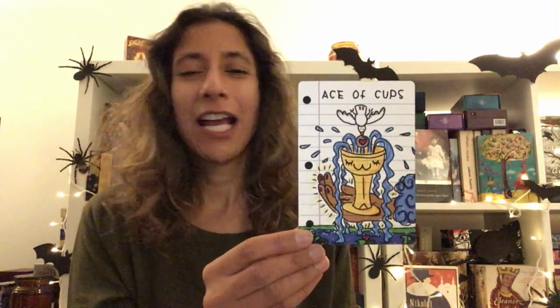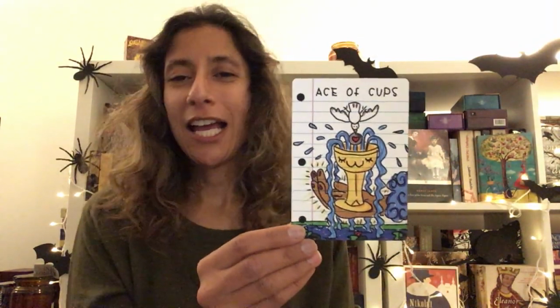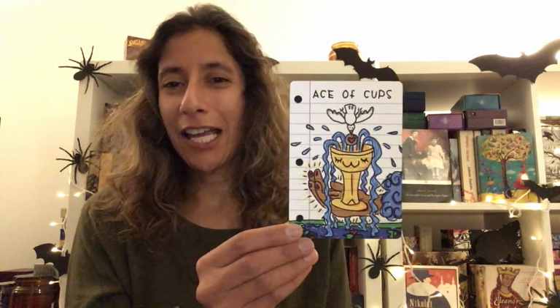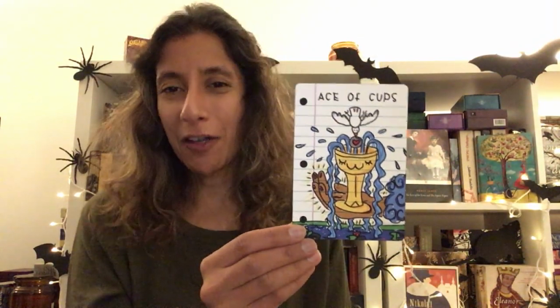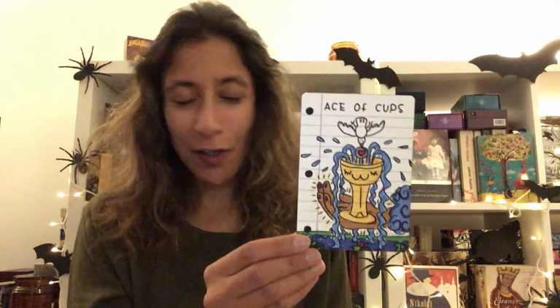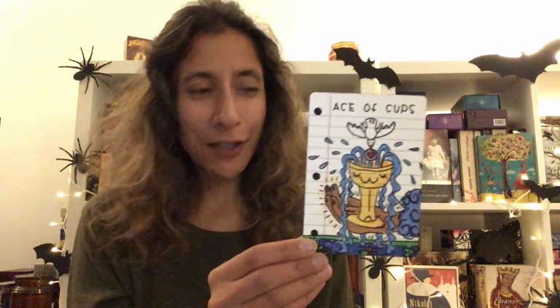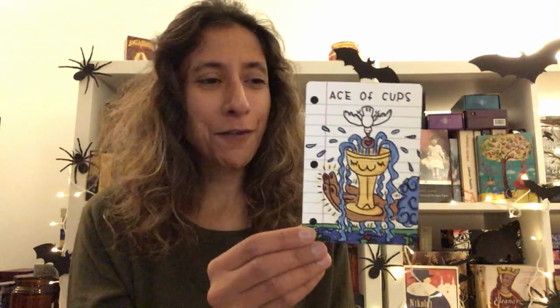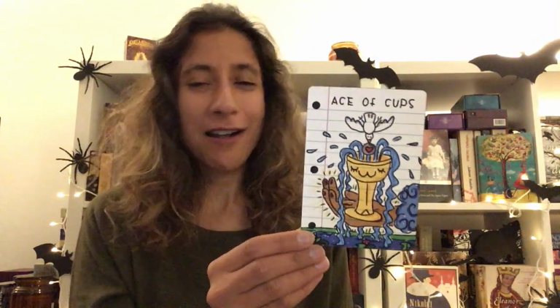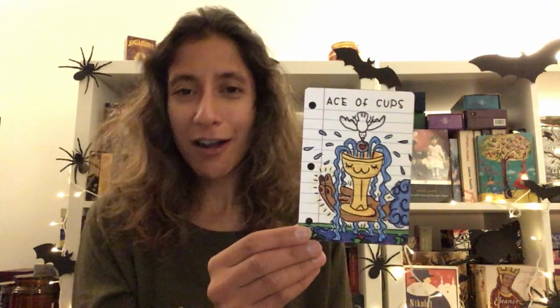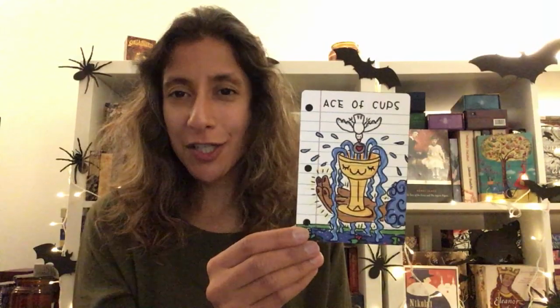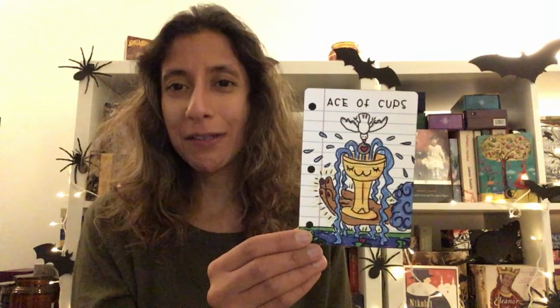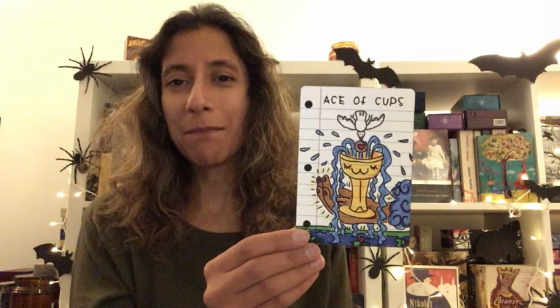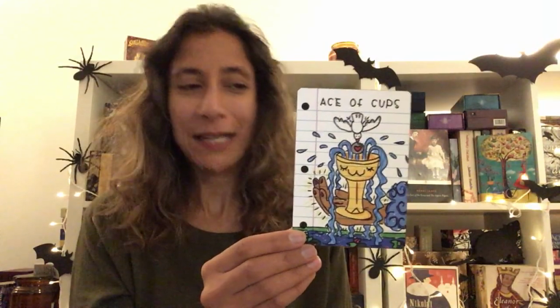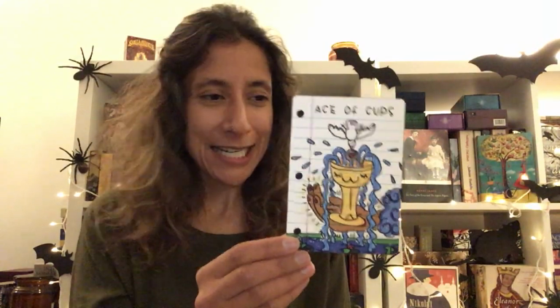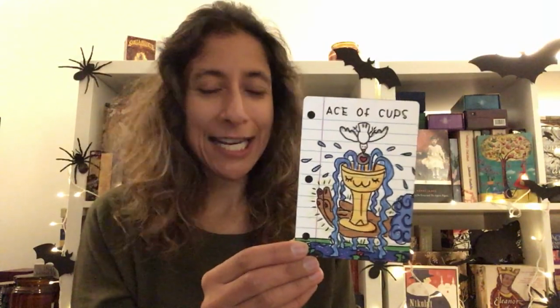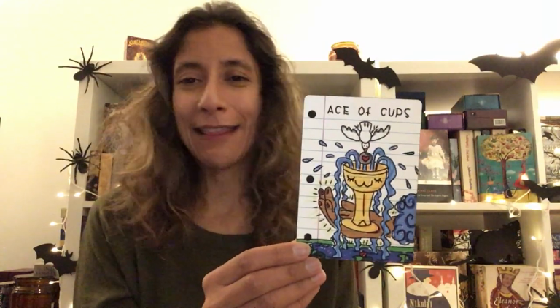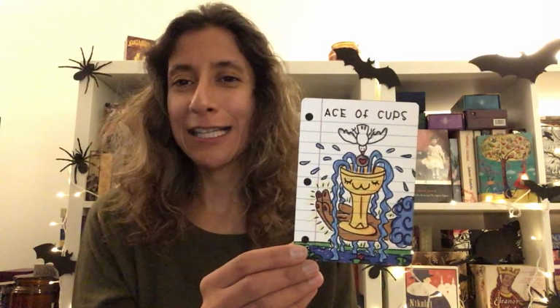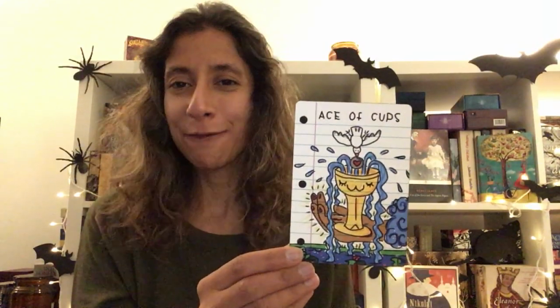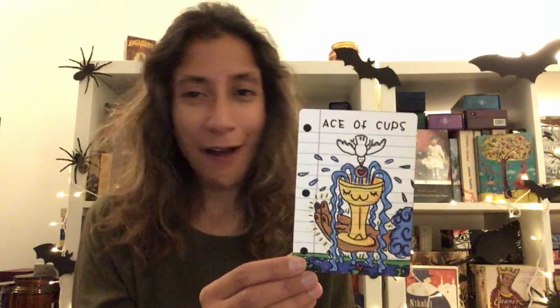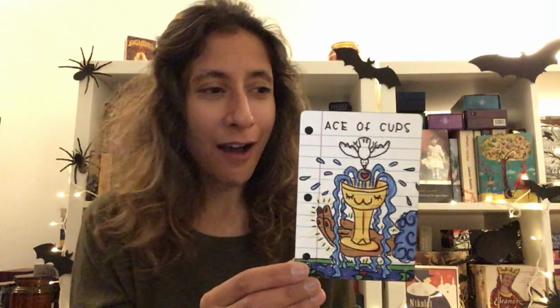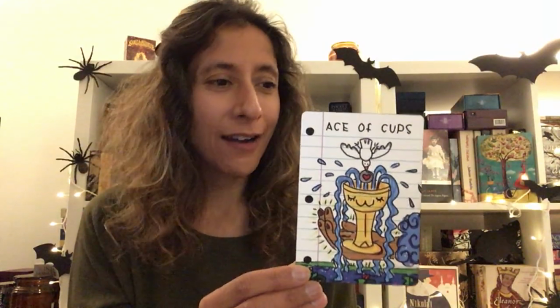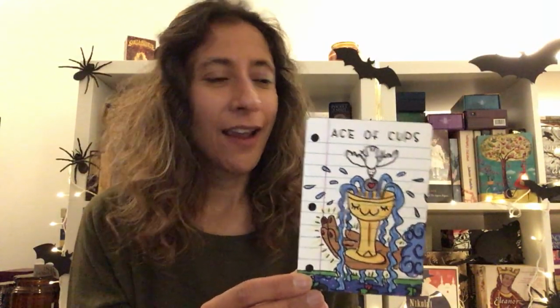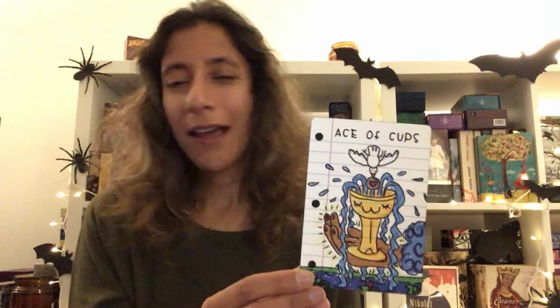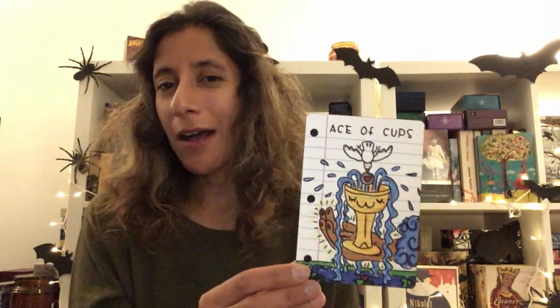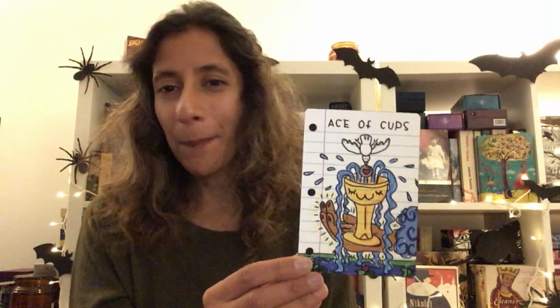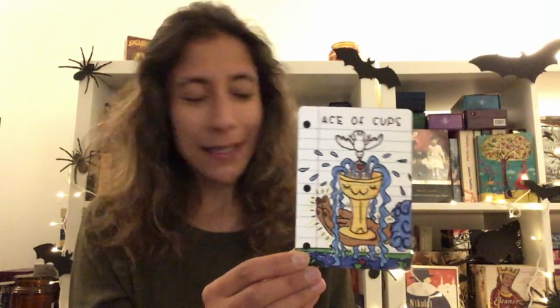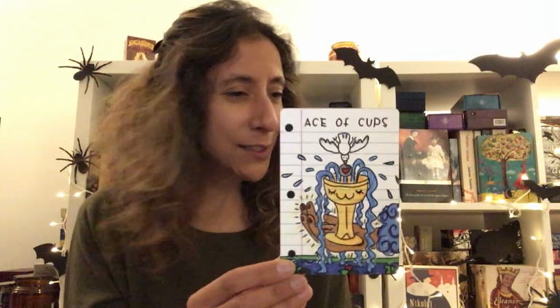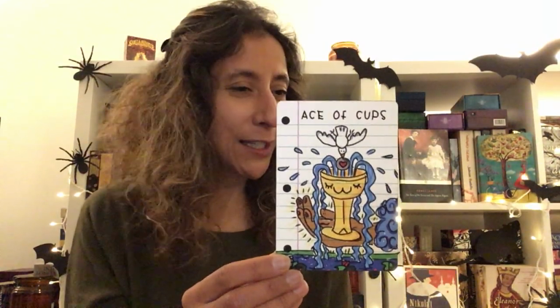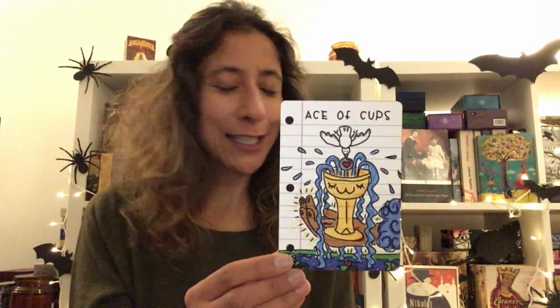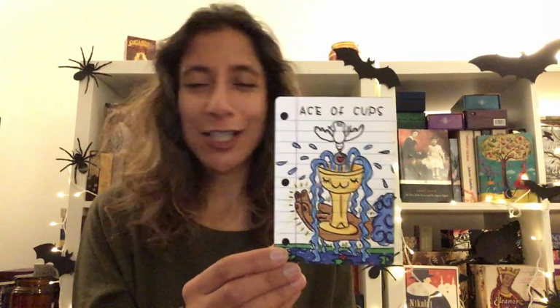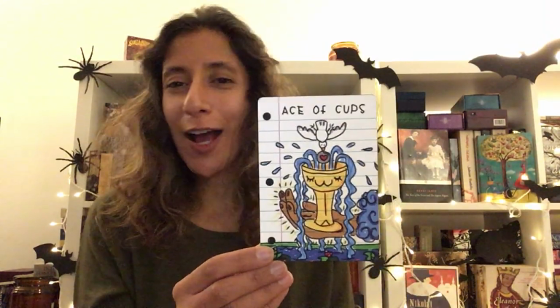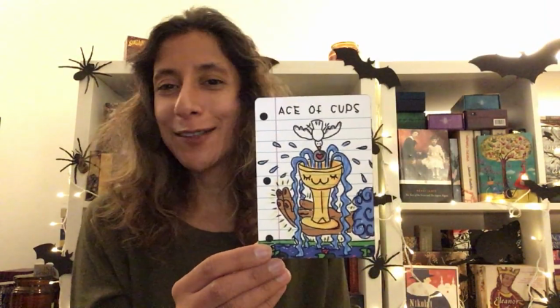And if you're looking for a luxury beginner deck that's fun and appeals to your inner child, I would definitely put this one up there.